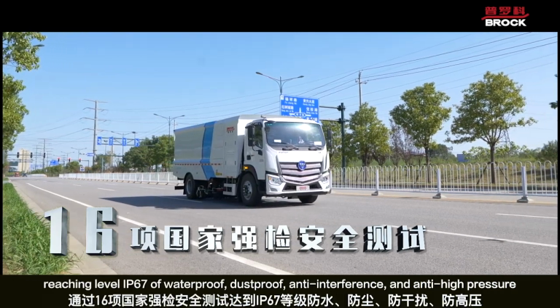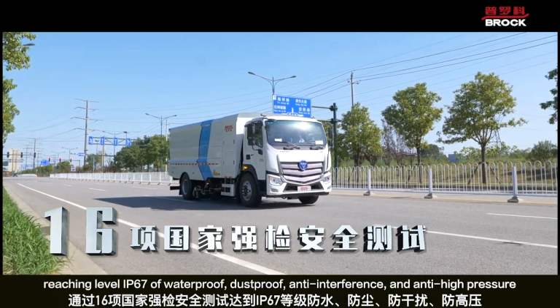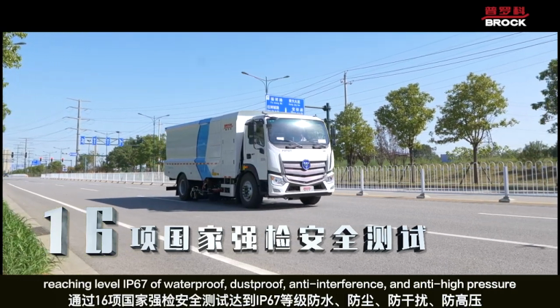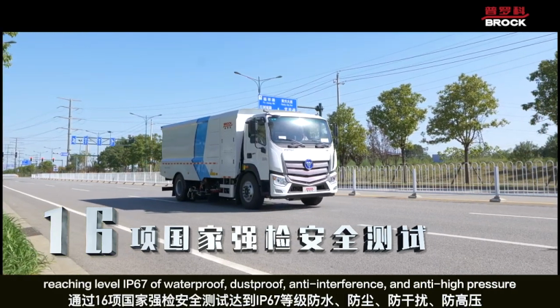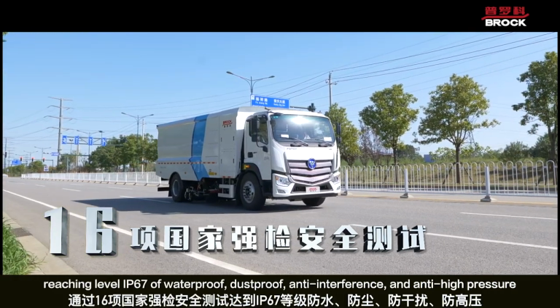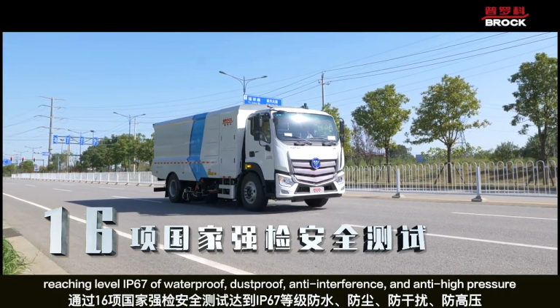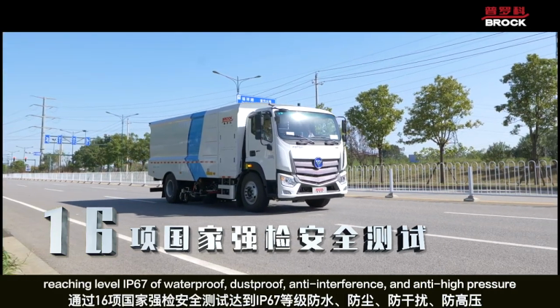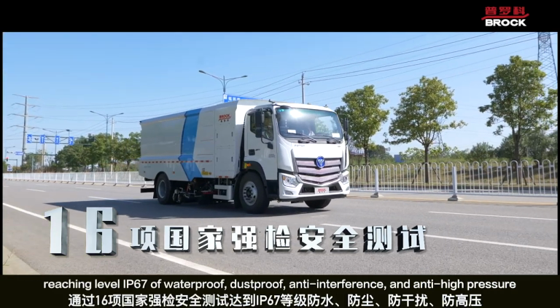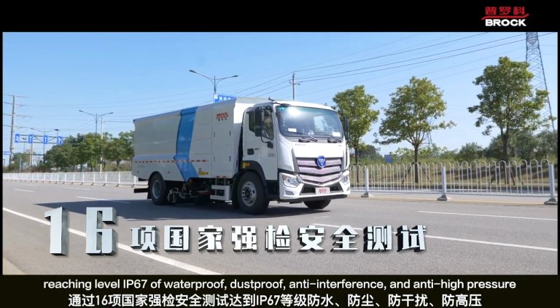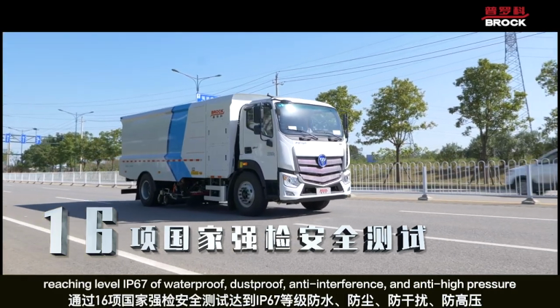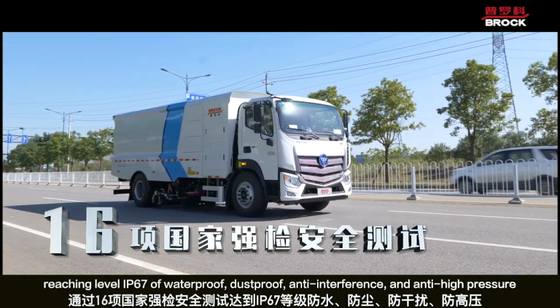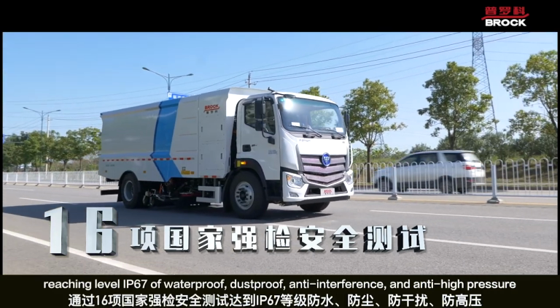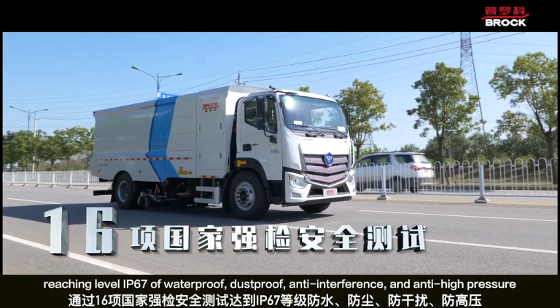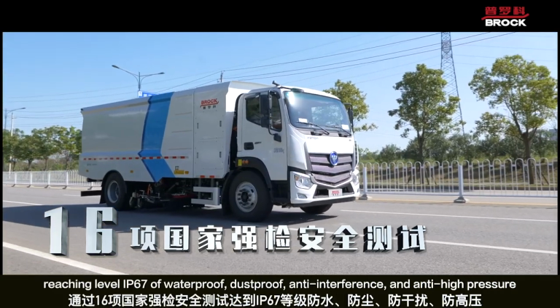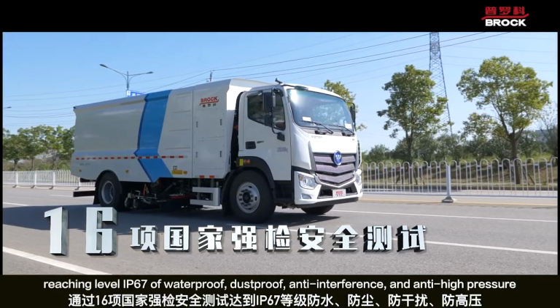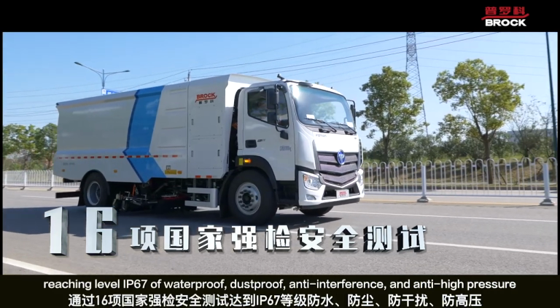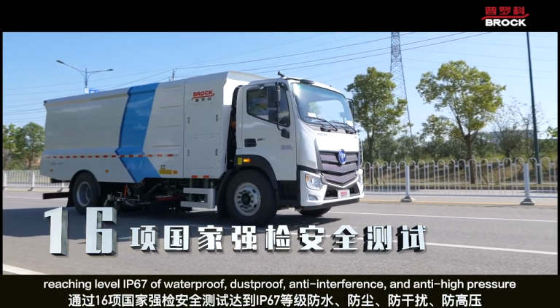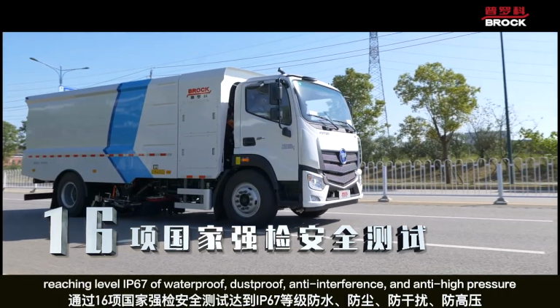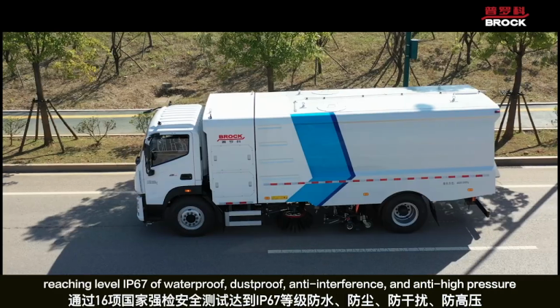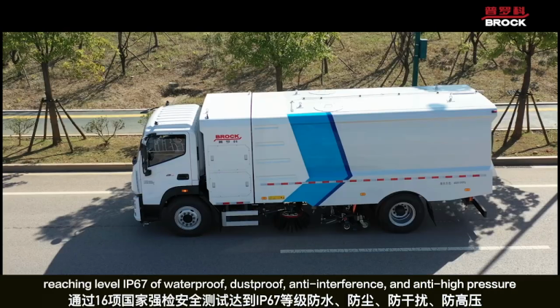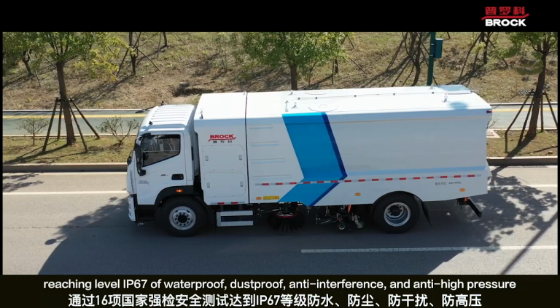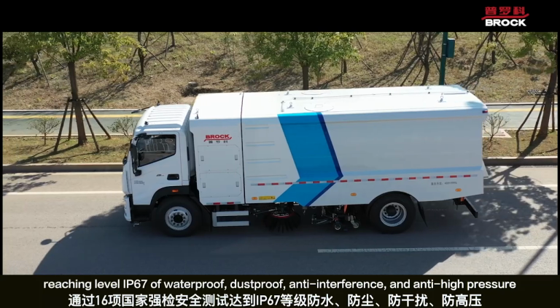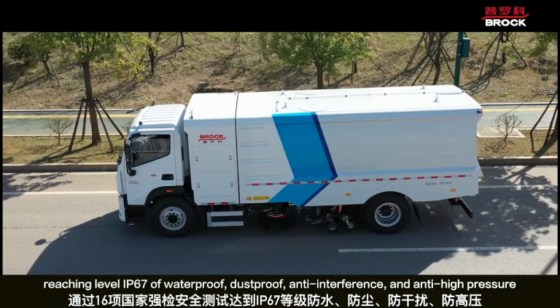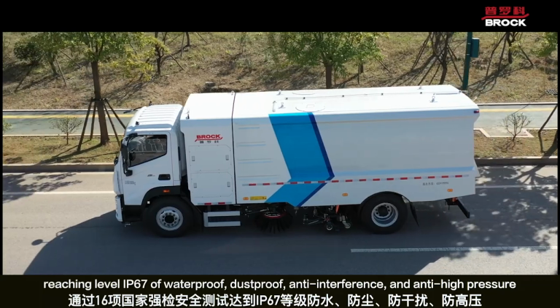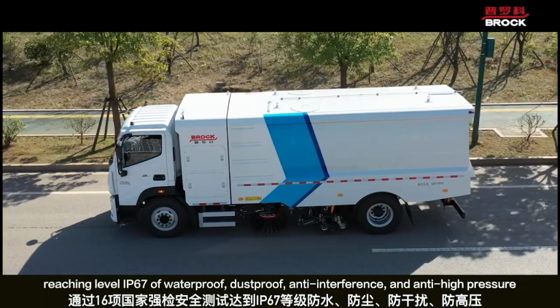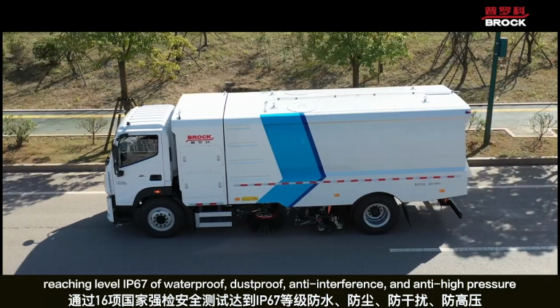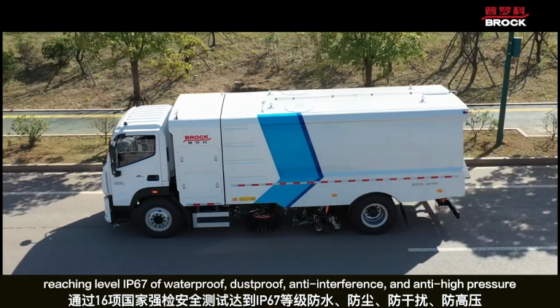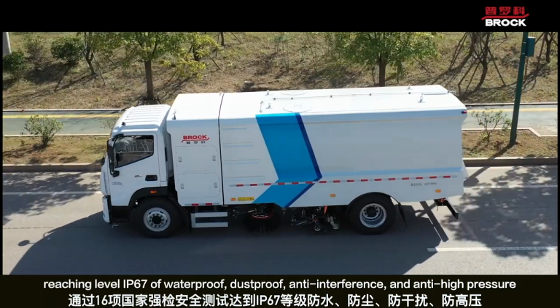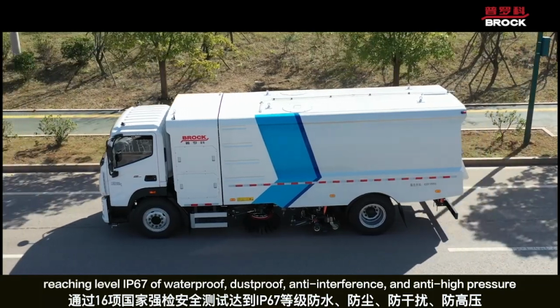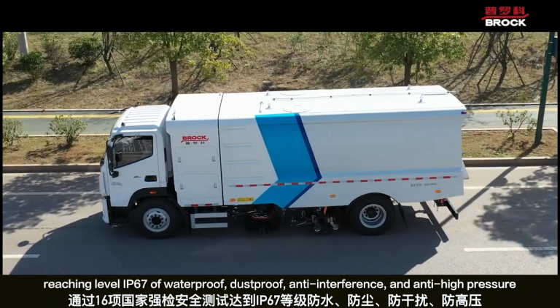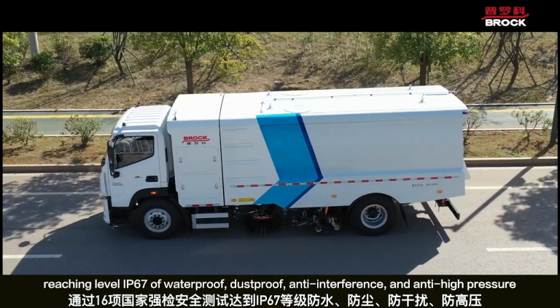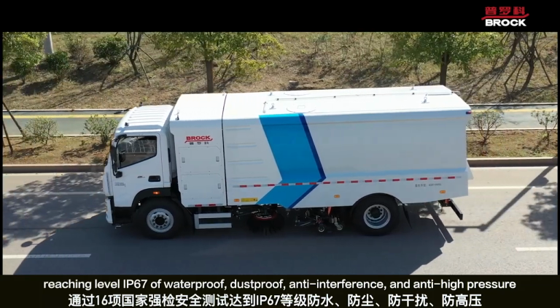It has passed 16 national compulsory inspections and safety tests, reaching IP67 level of waterproof, dustproof, and anti-interference protection.